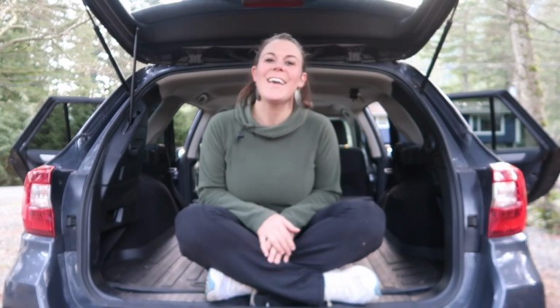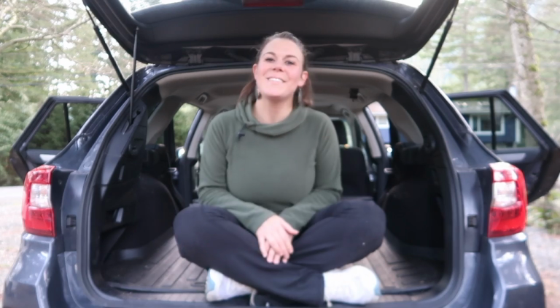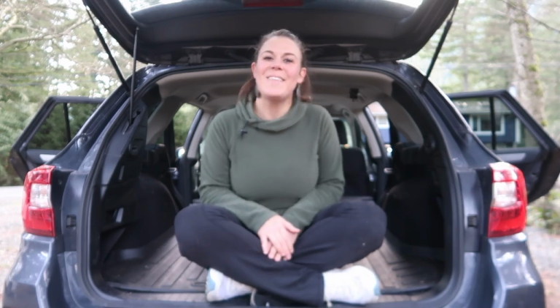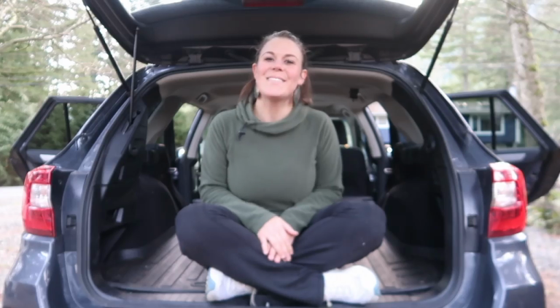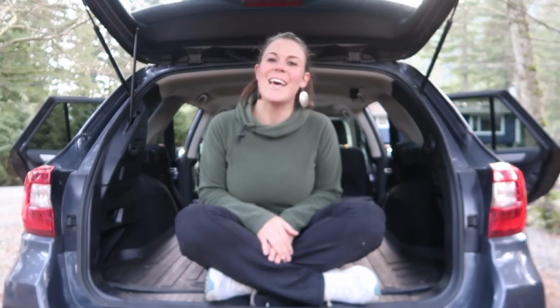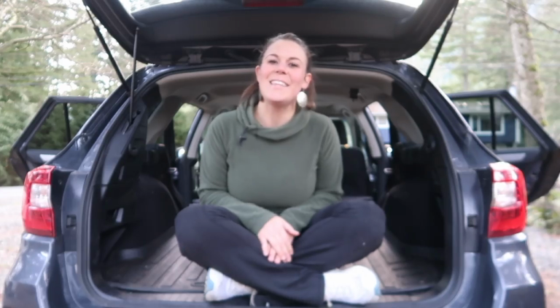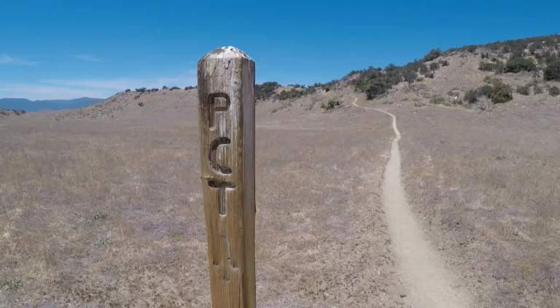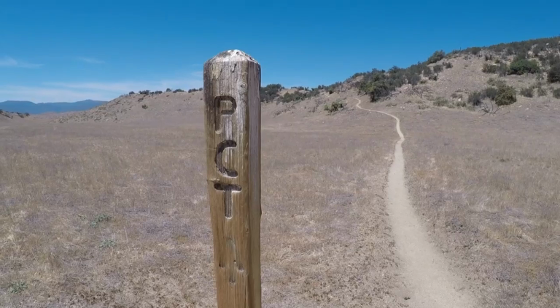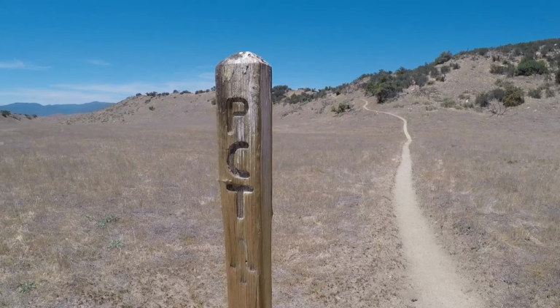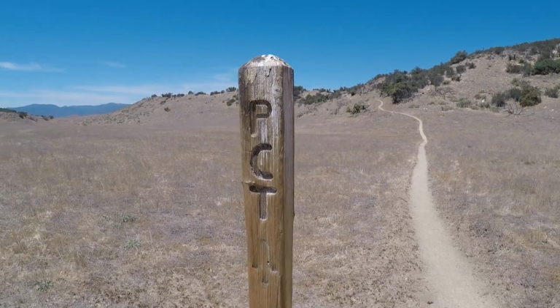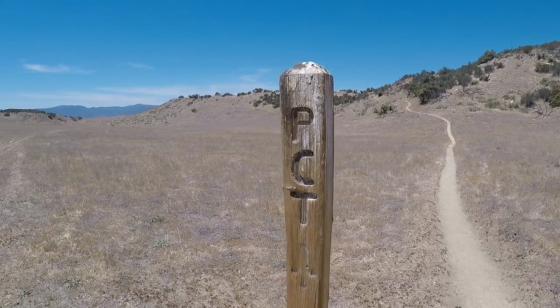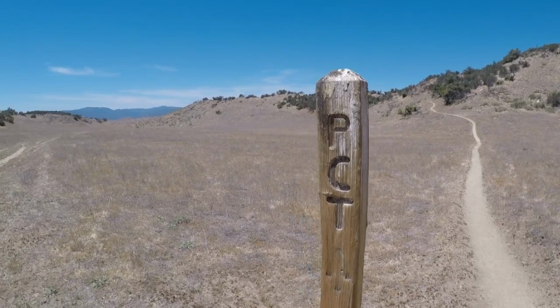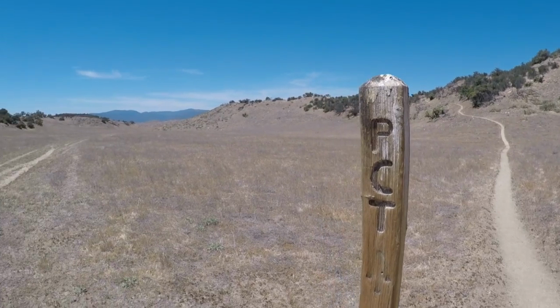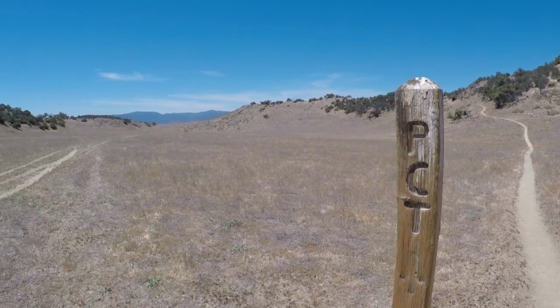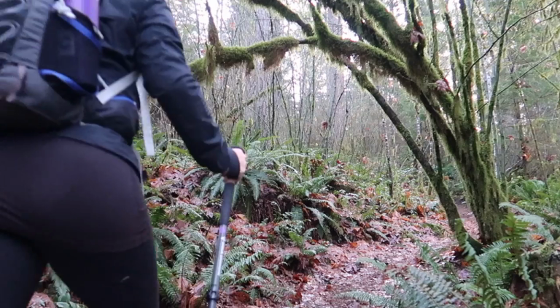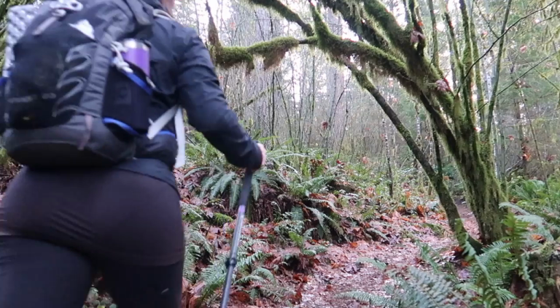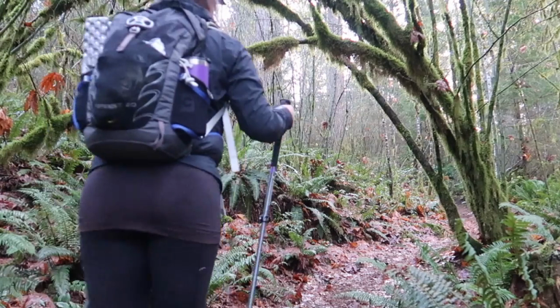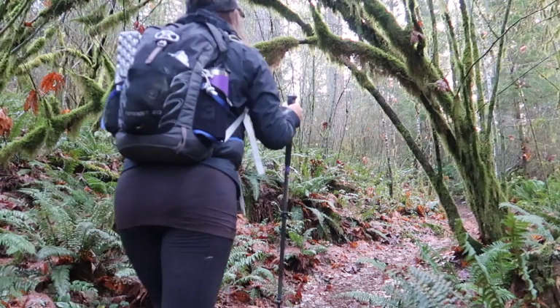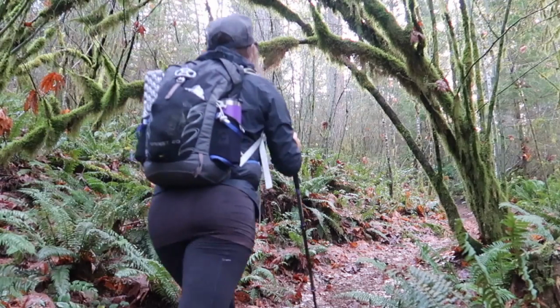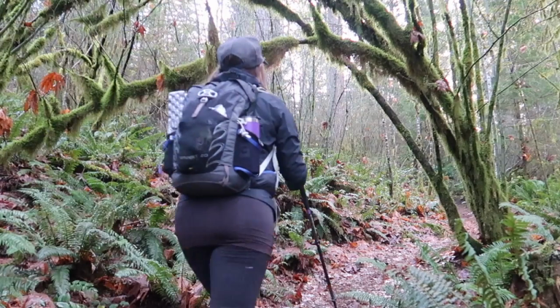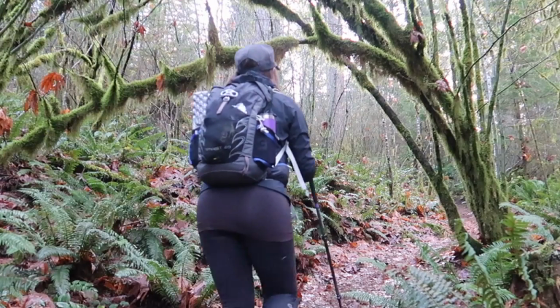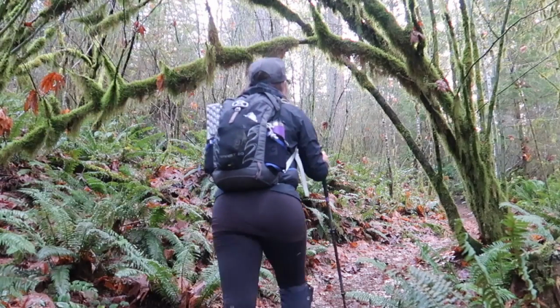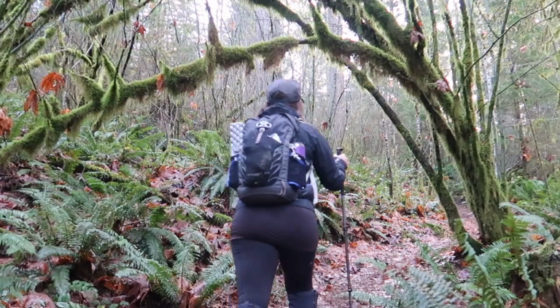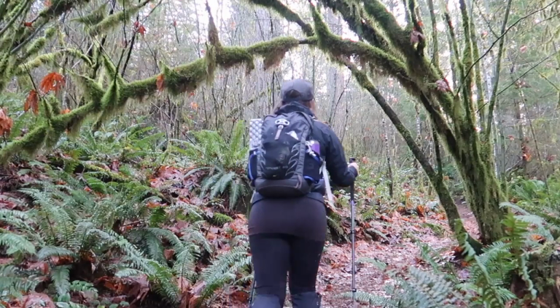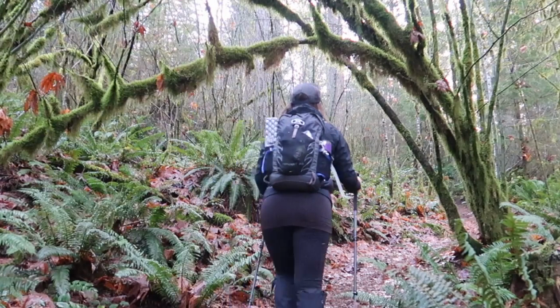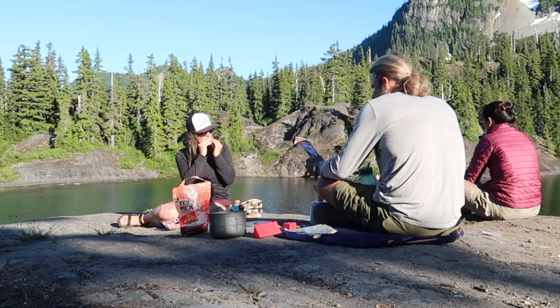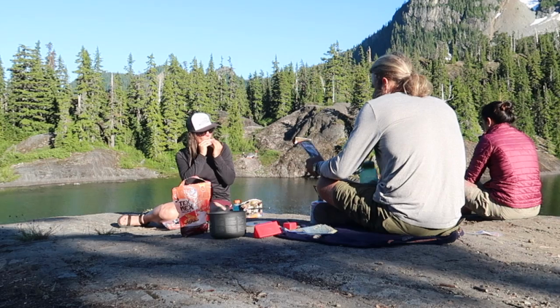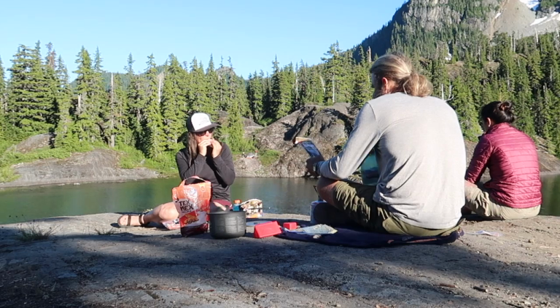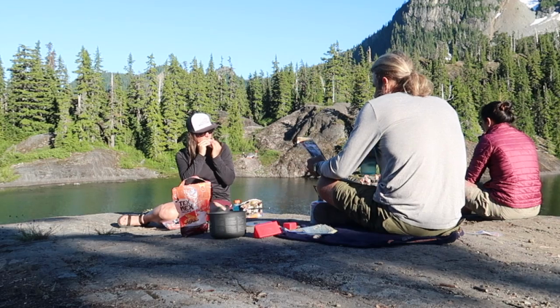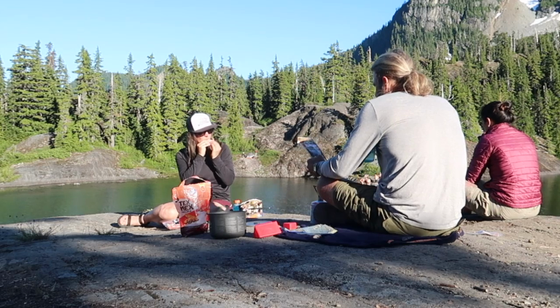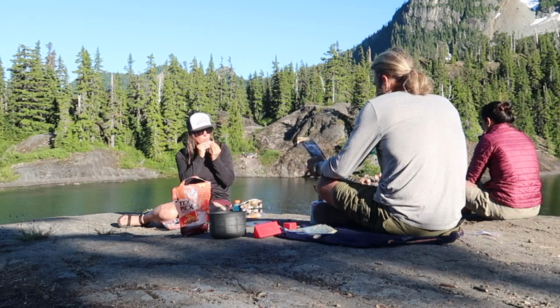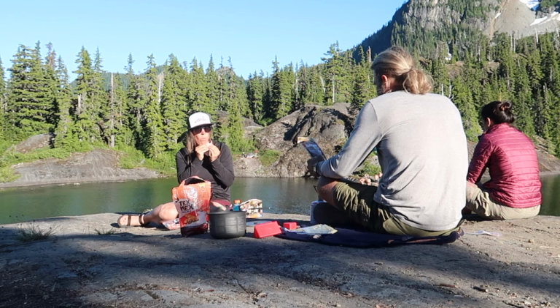Hey guys, my name is Kathleen — former PCT thru-hiker, avid Pacific Northwest day hiker, and the Hungry Hiker here on YouTube.